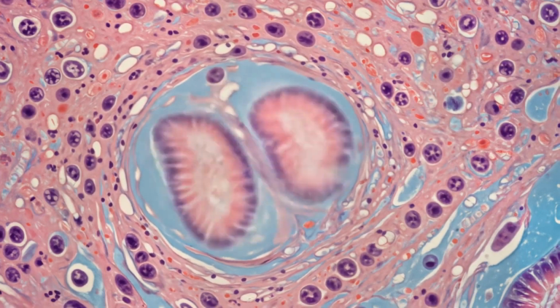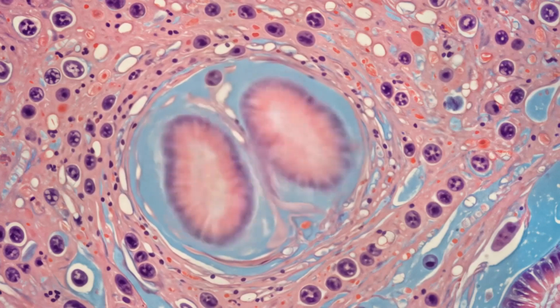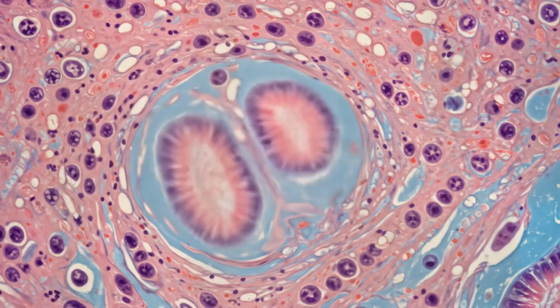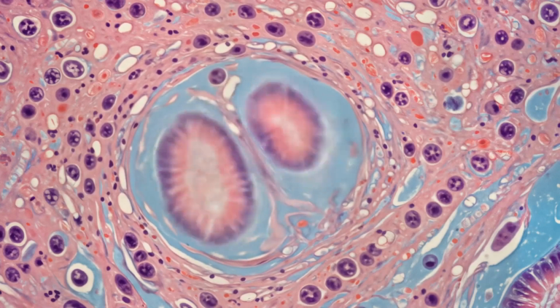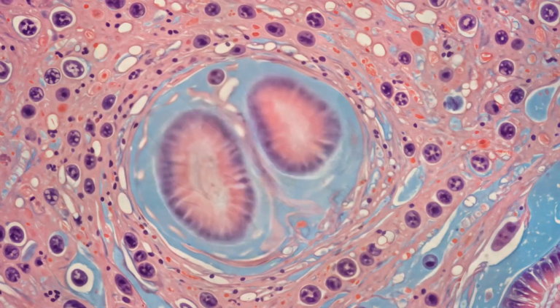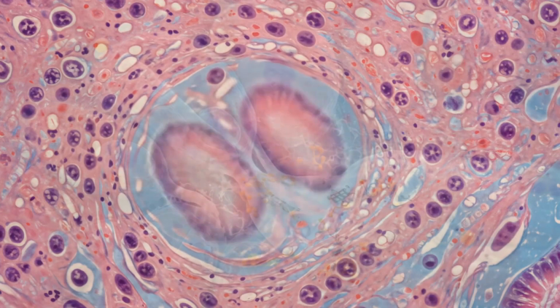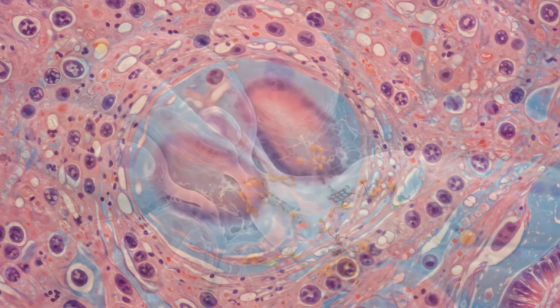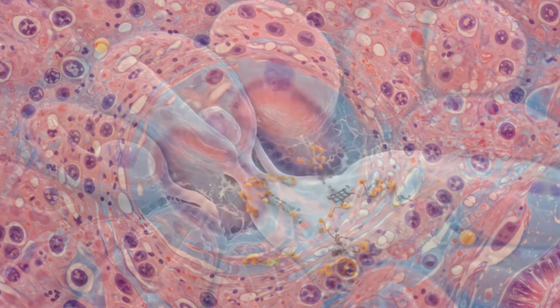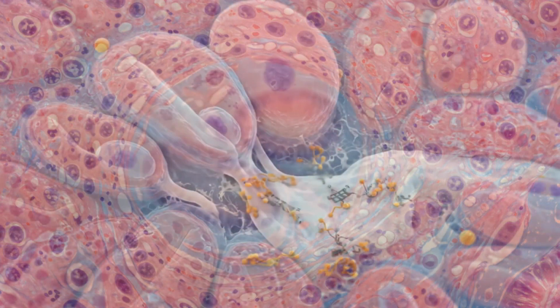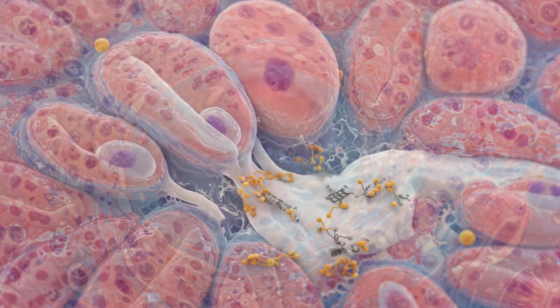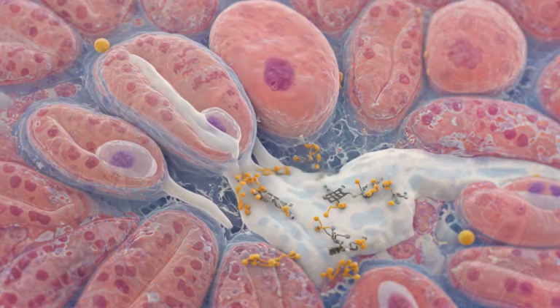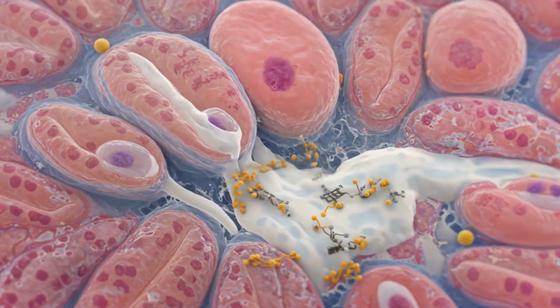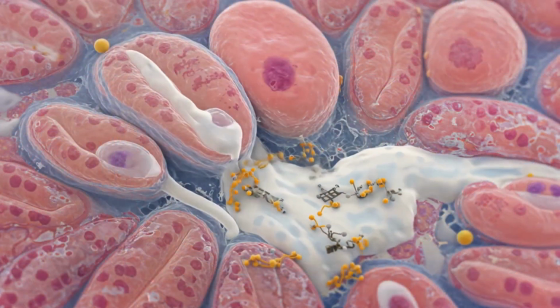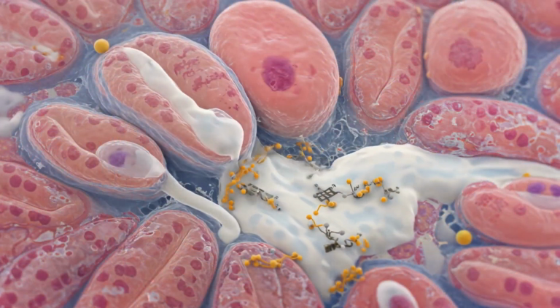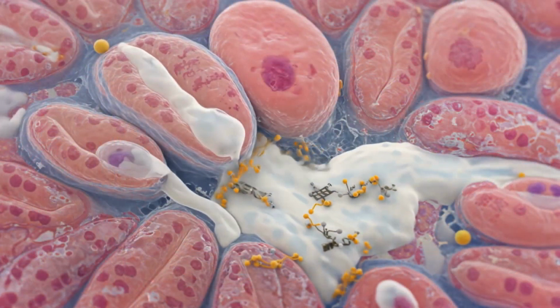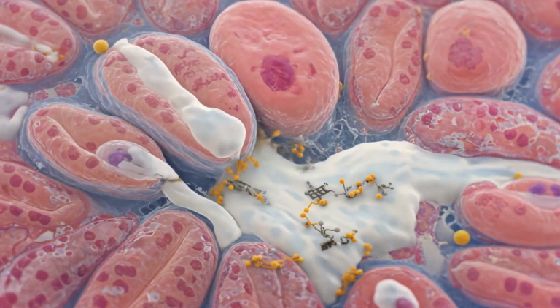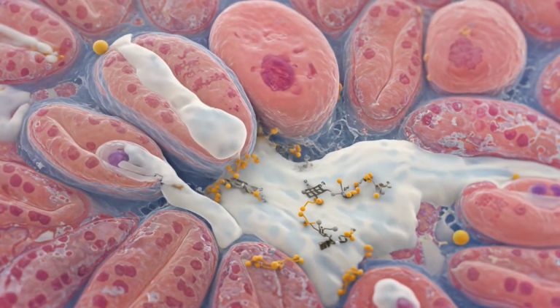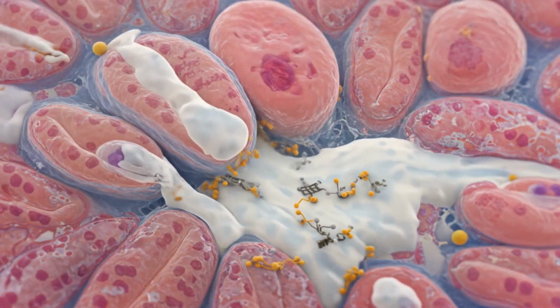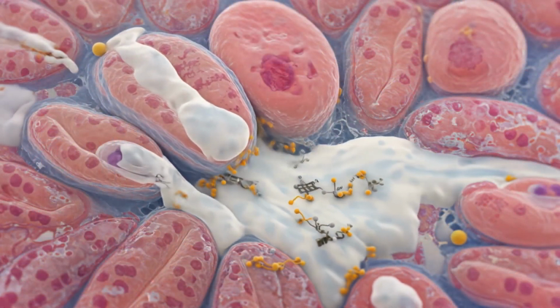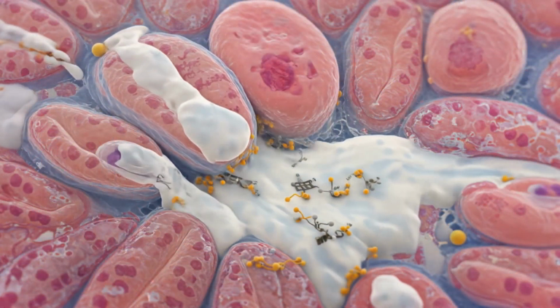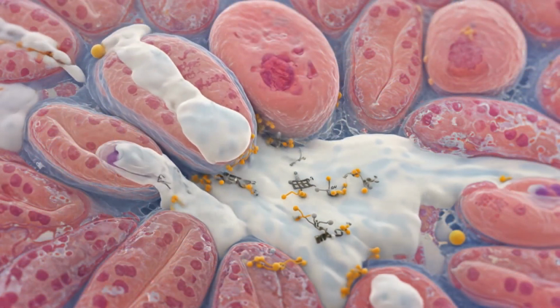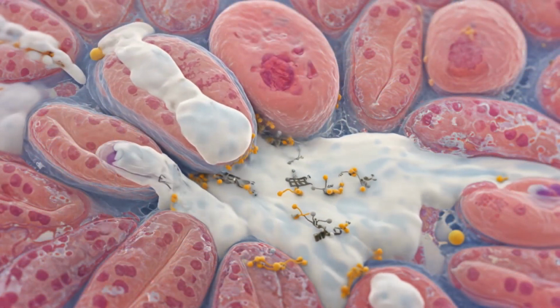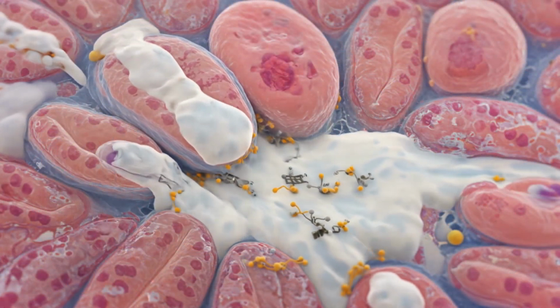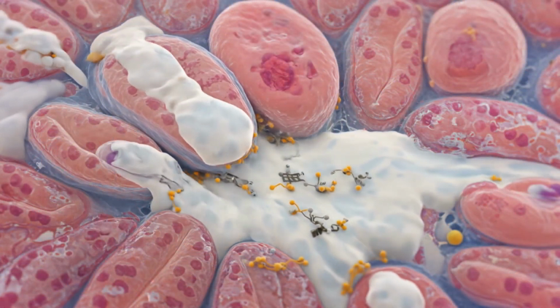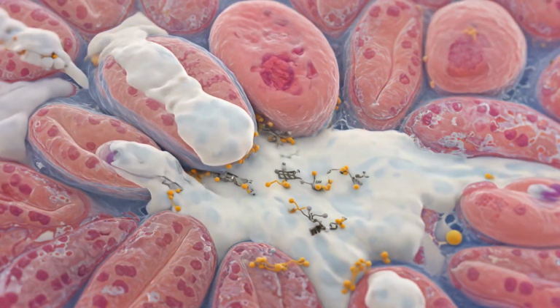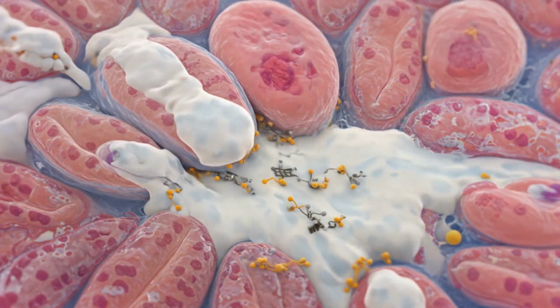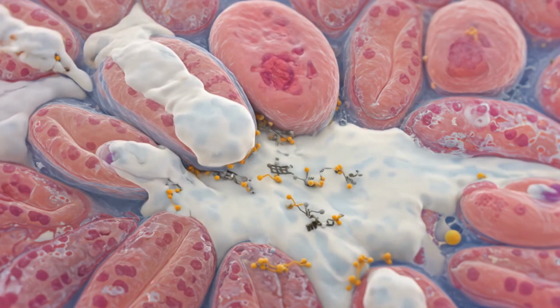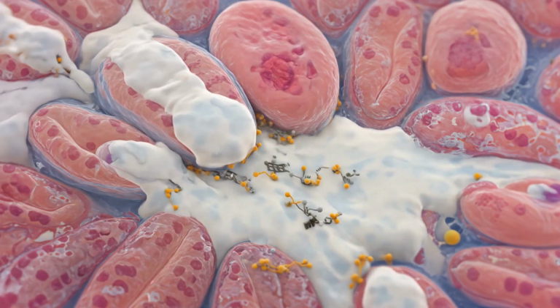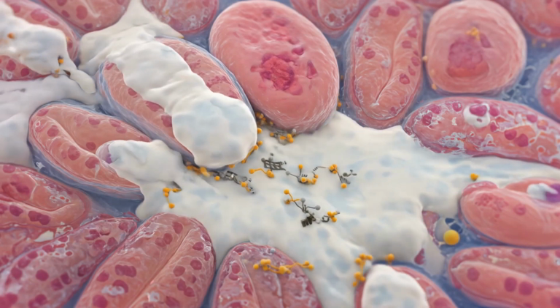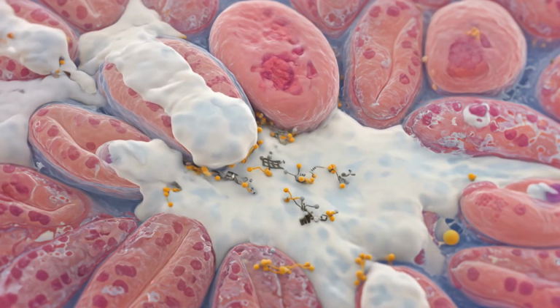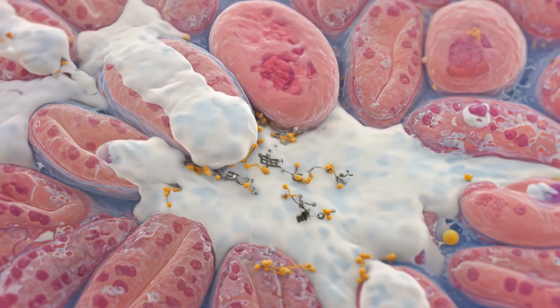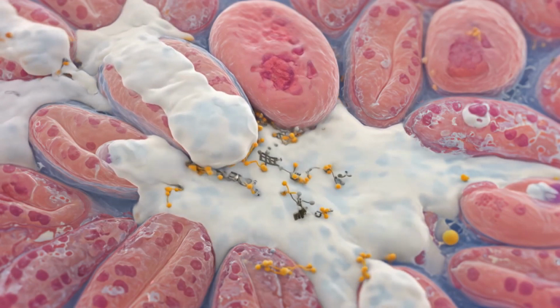These structures produce a milky fluid rich in enzymes, zinc, and citrate, critical for sperm viability.